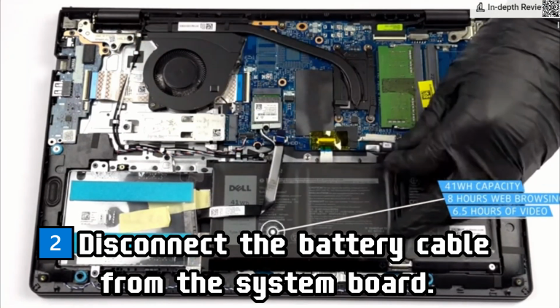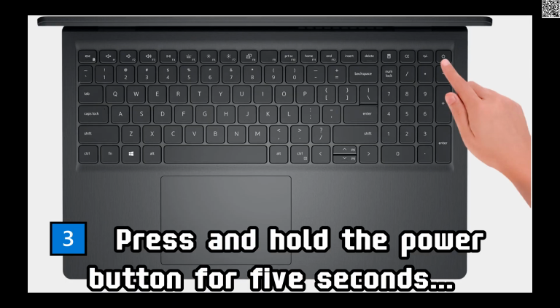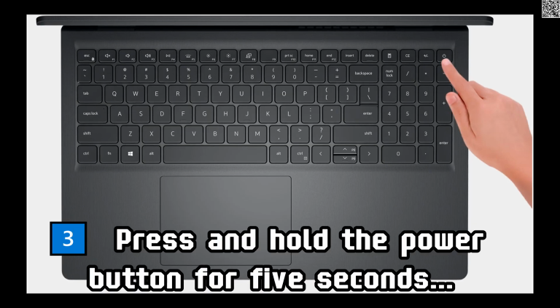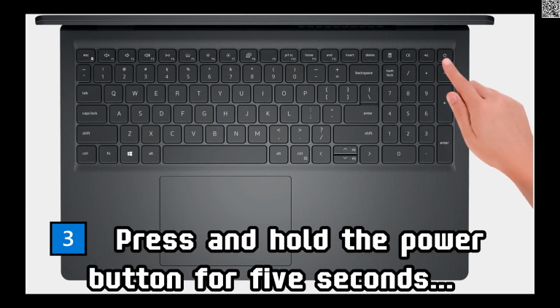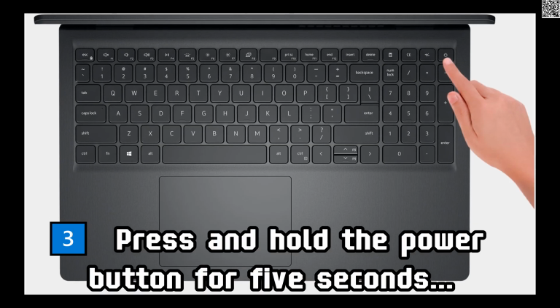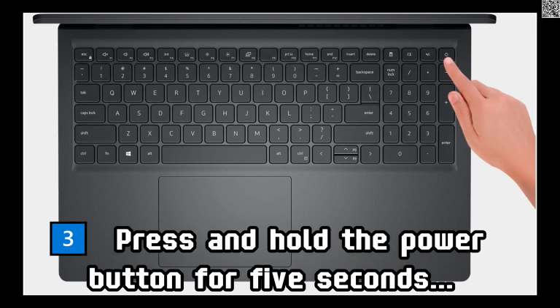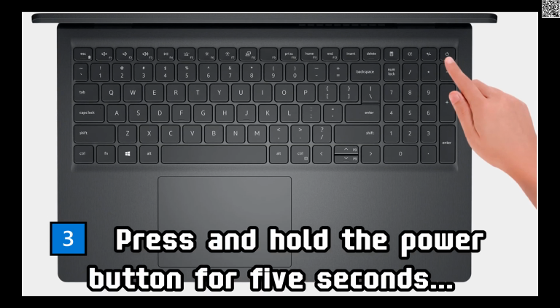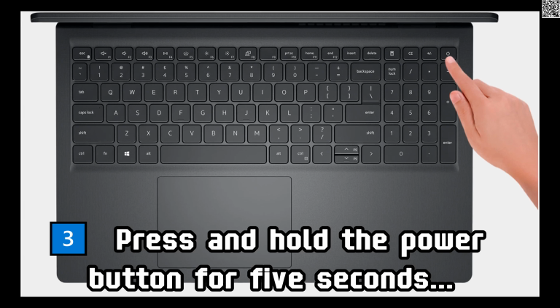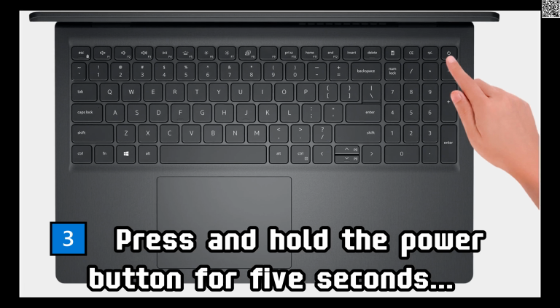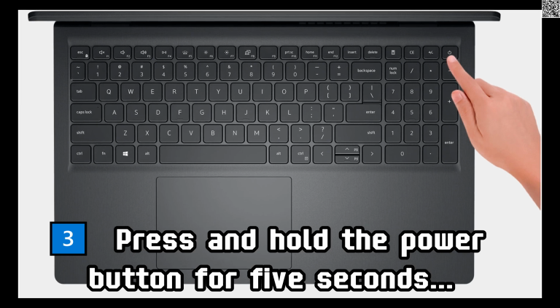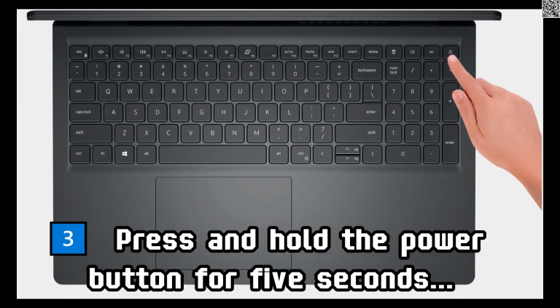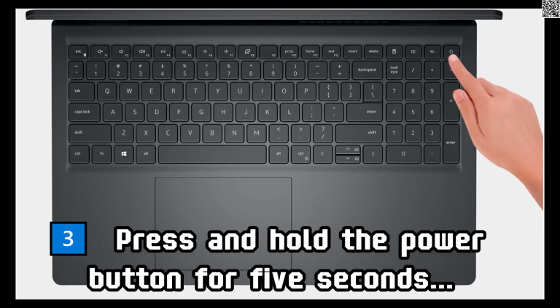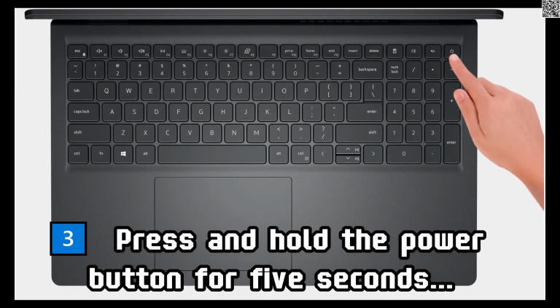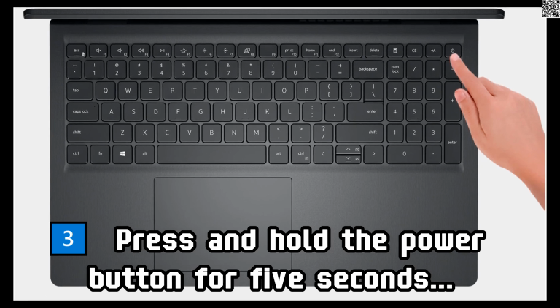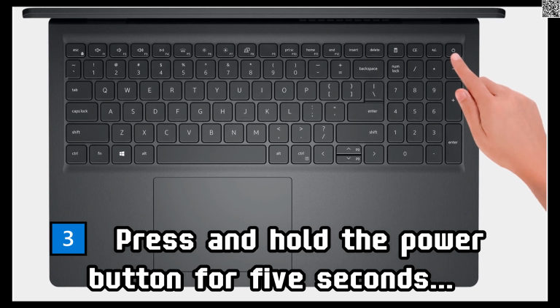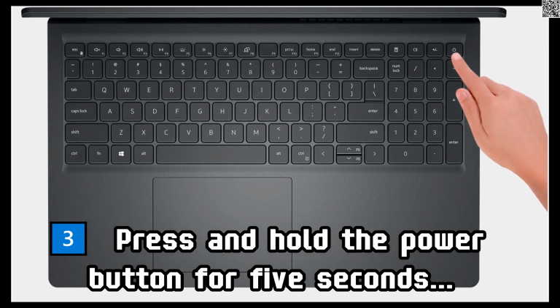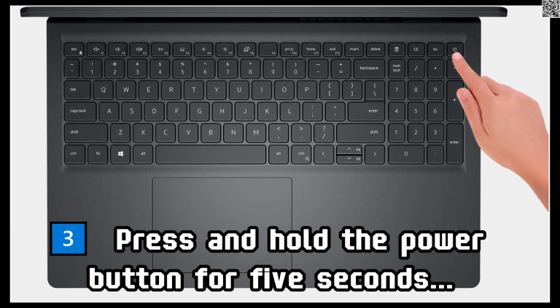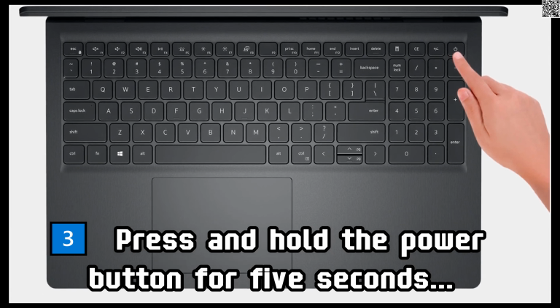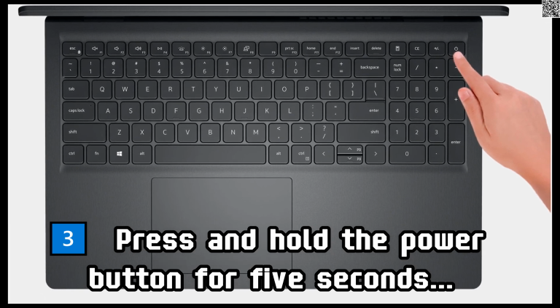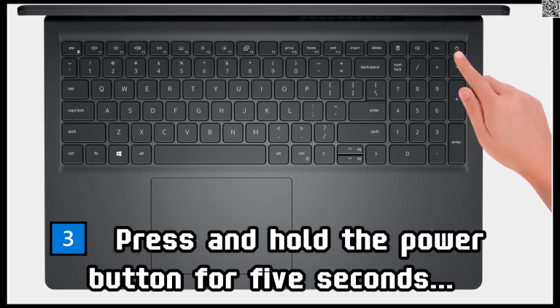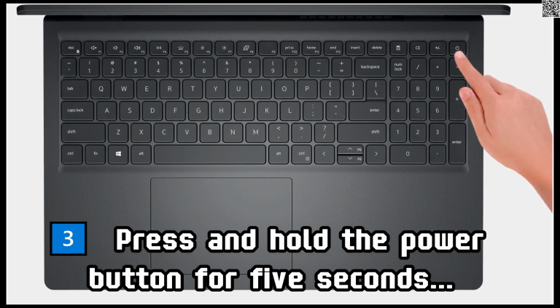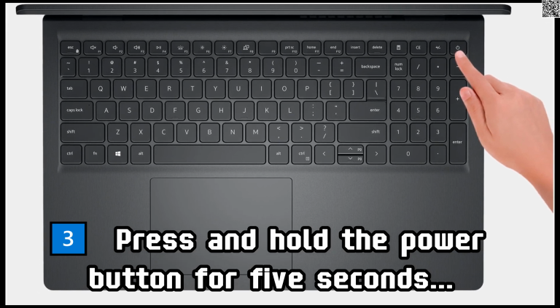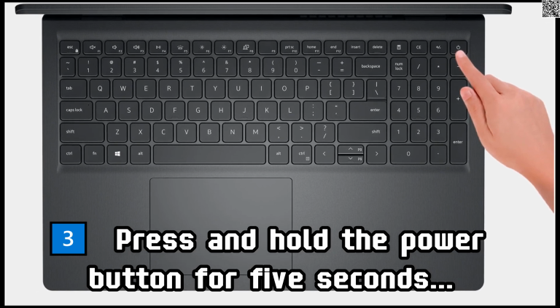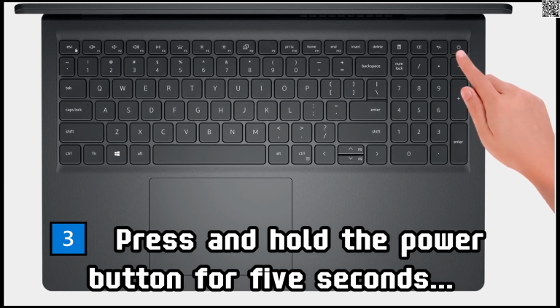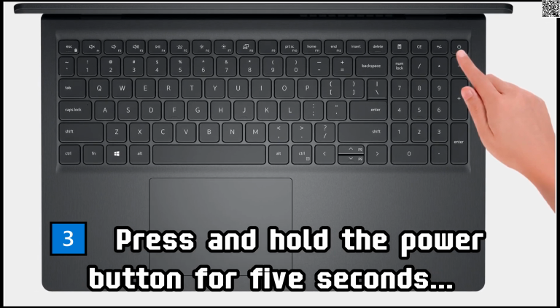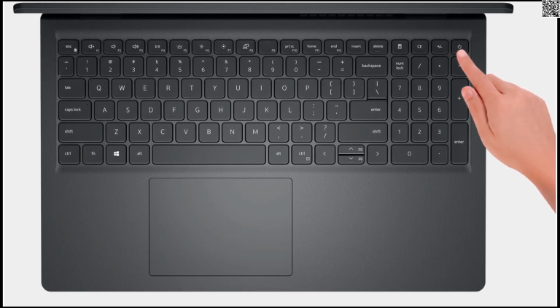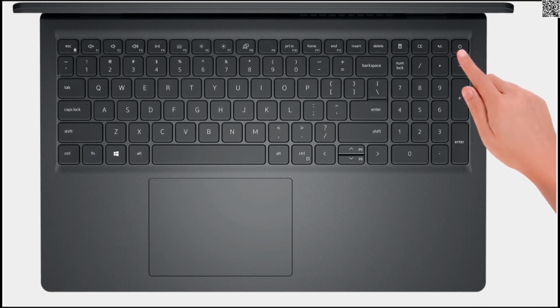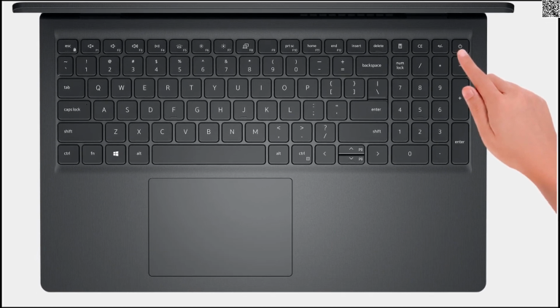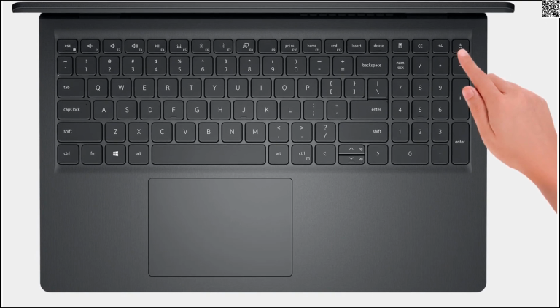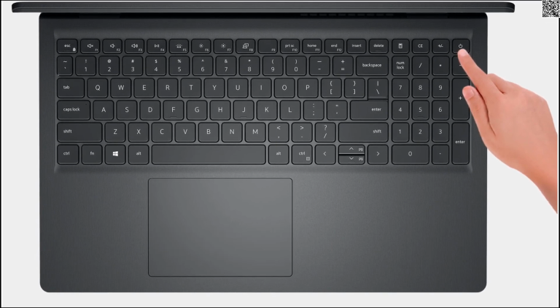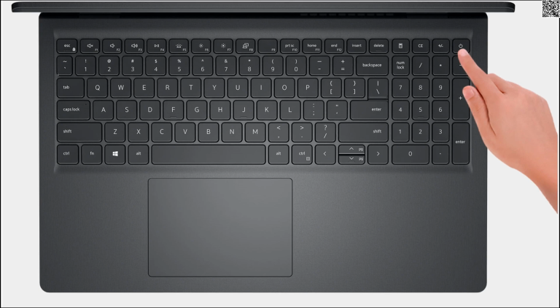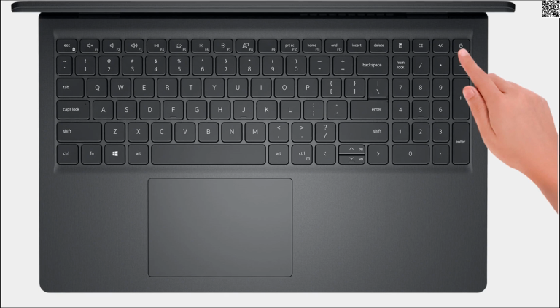Step 3: Press and hold the power button for five seconds to ground the computer and drain the flea power.